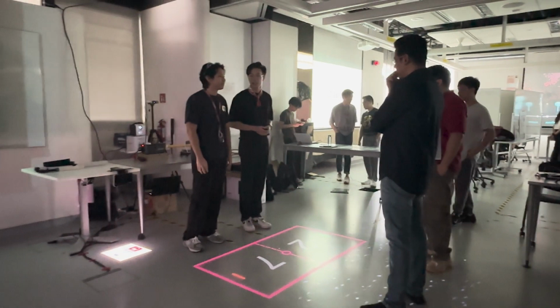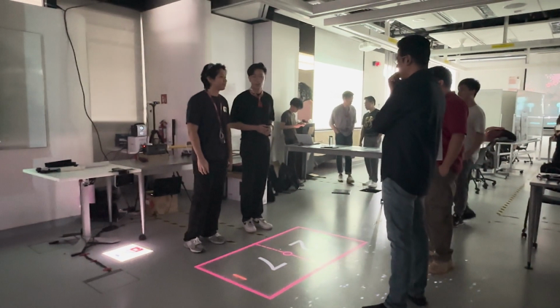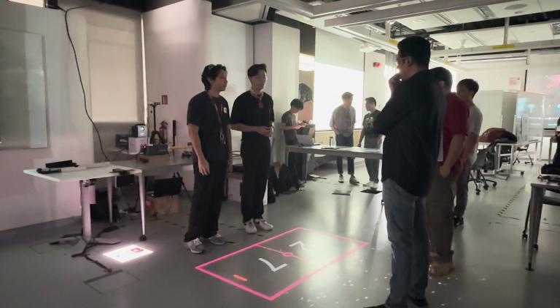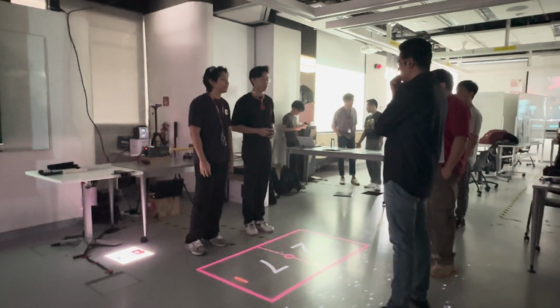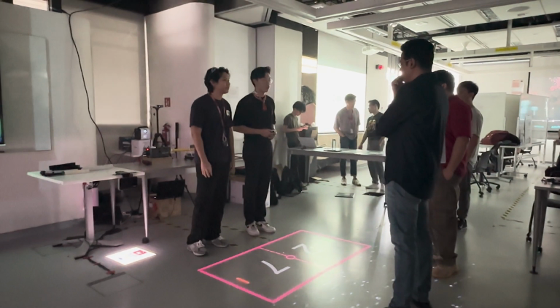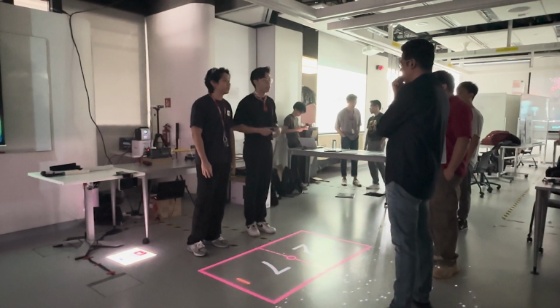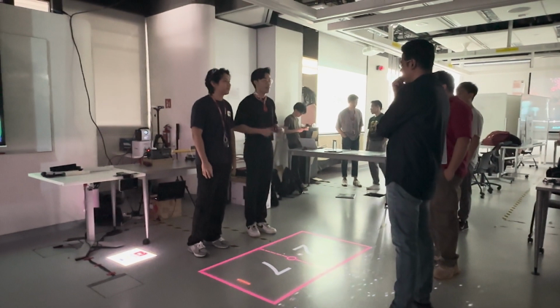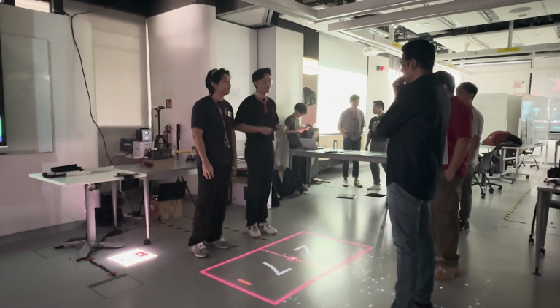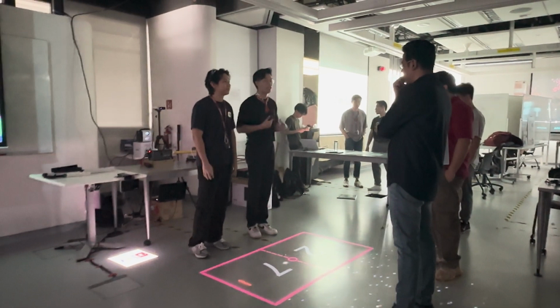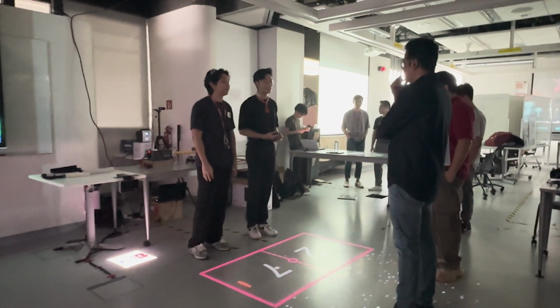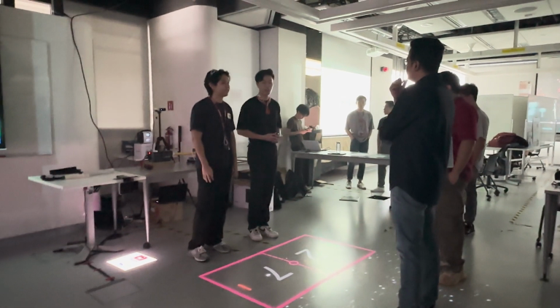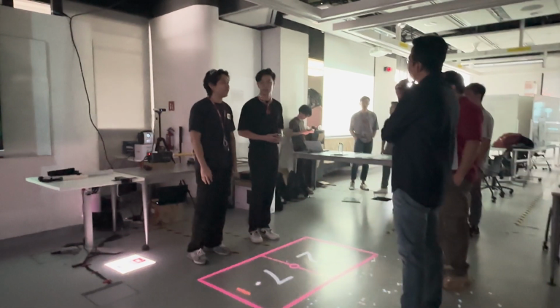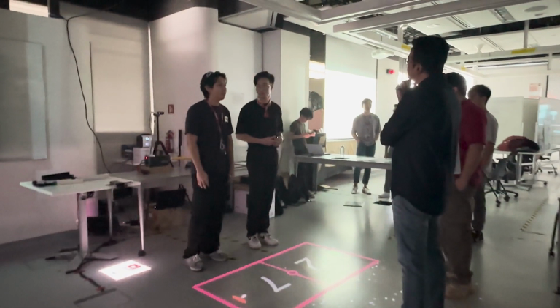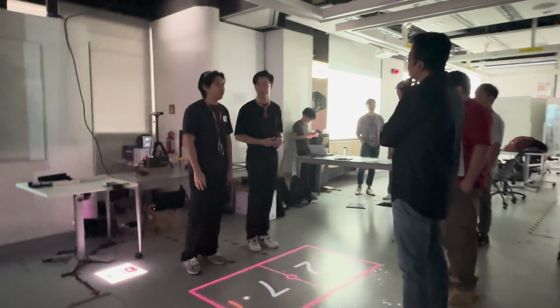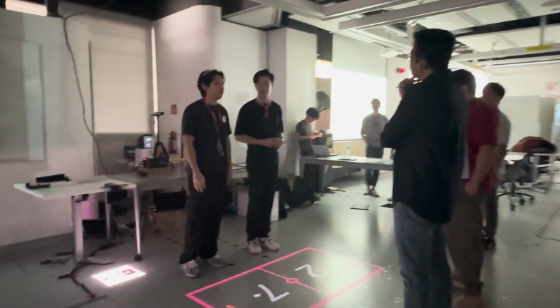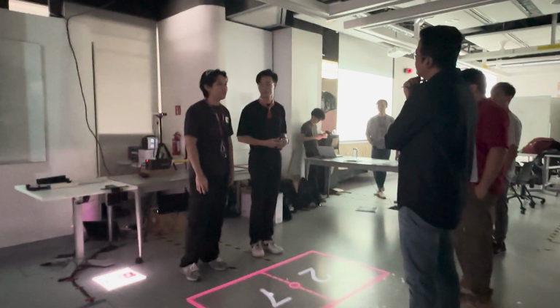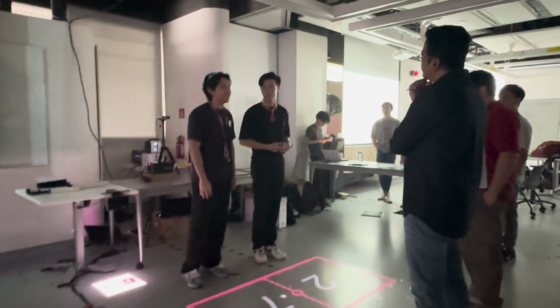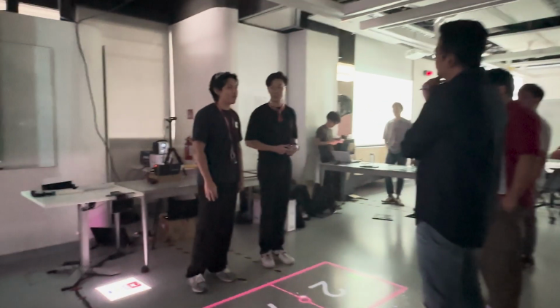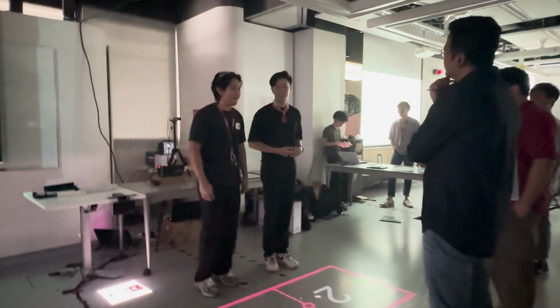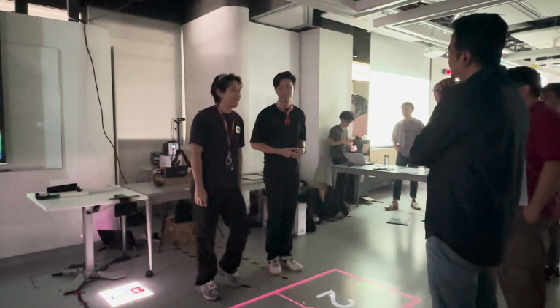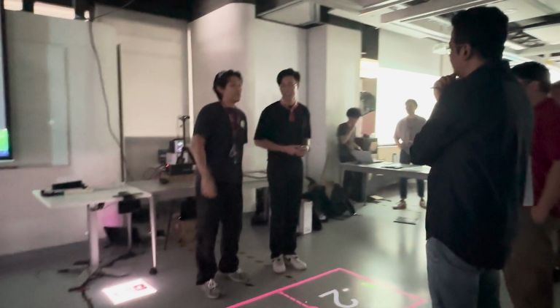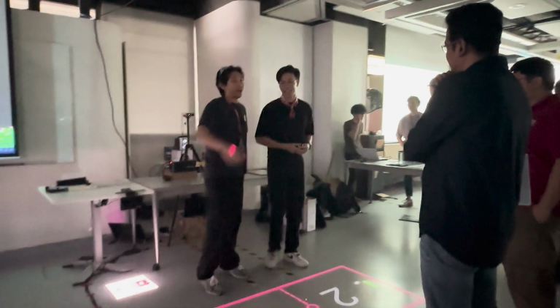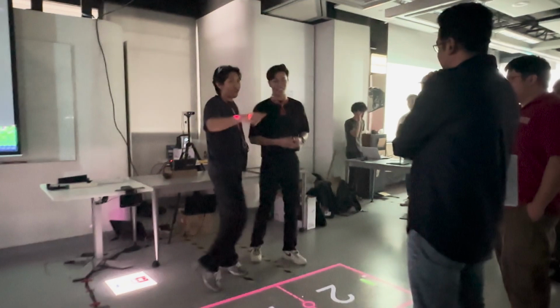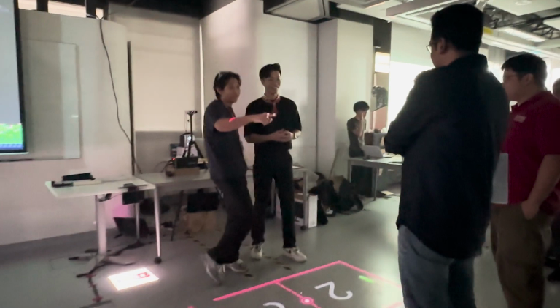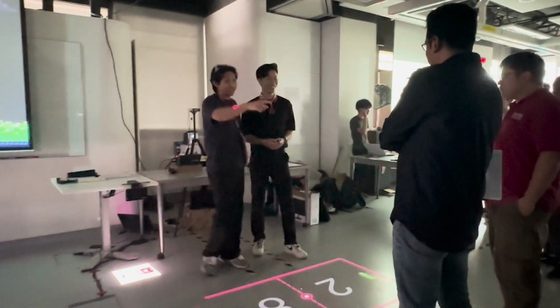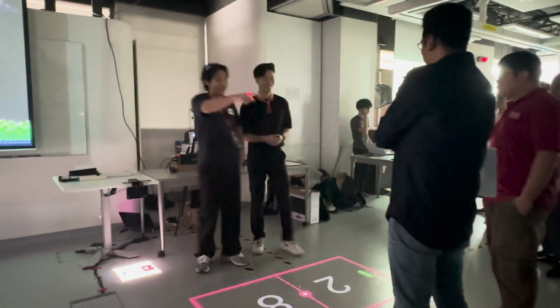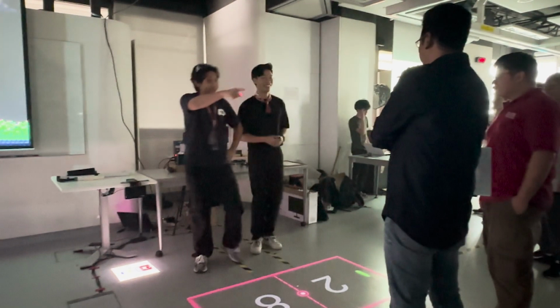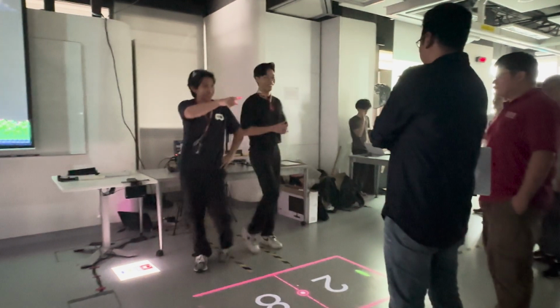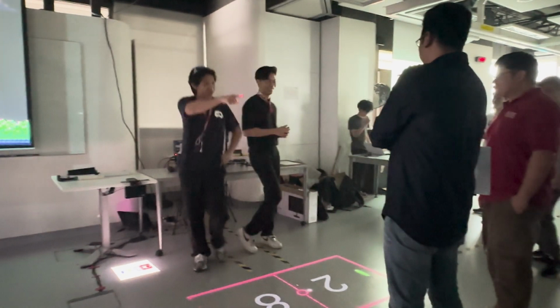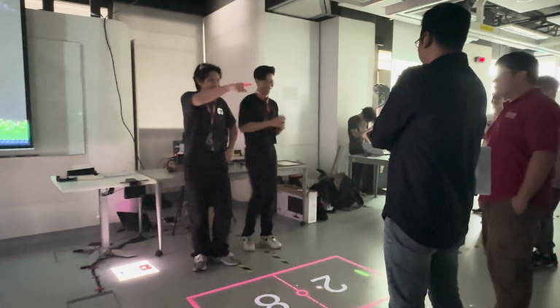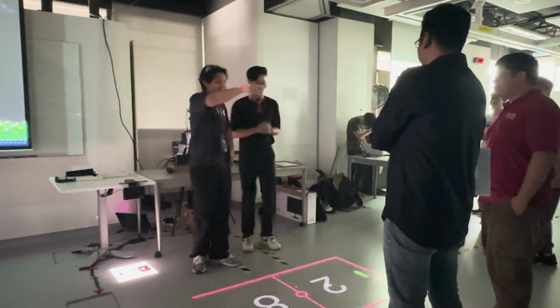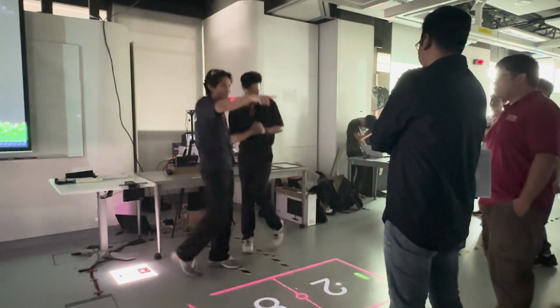All in all, we came in feeling zero connection and left feeling energized. Professors, if you have any questions for us, let us know.